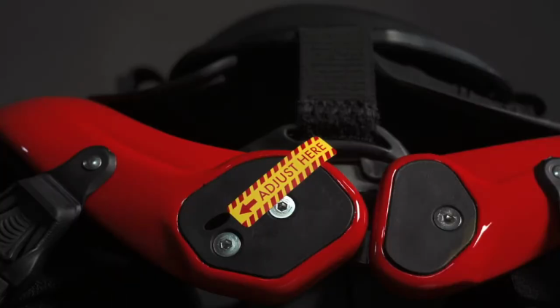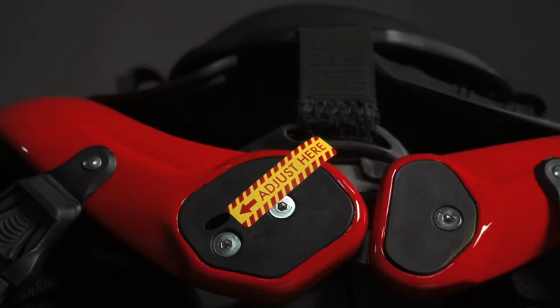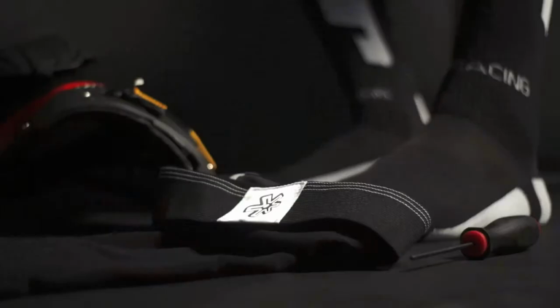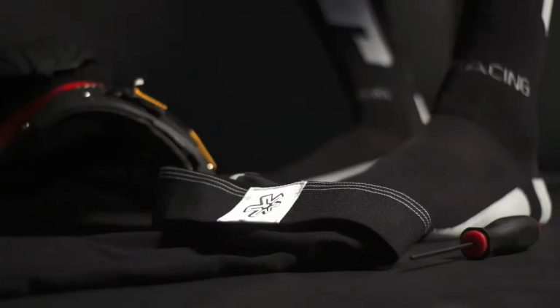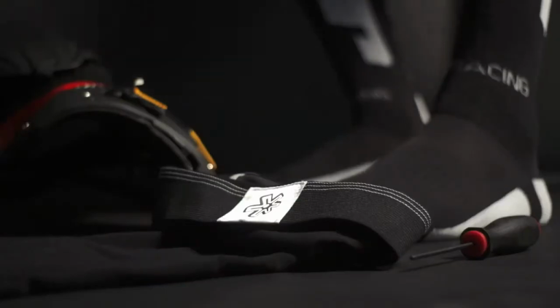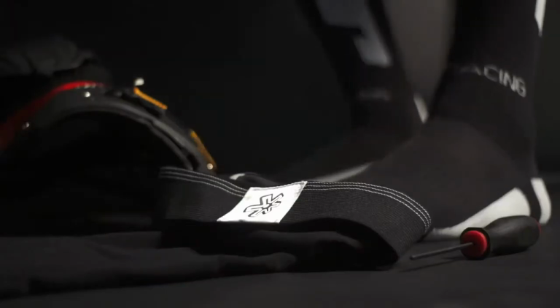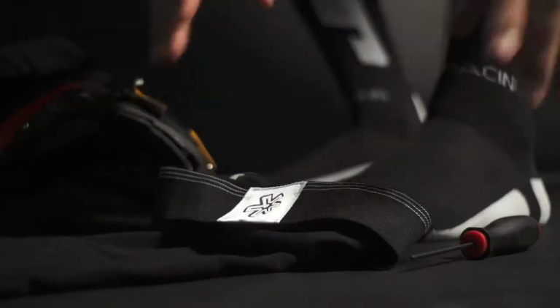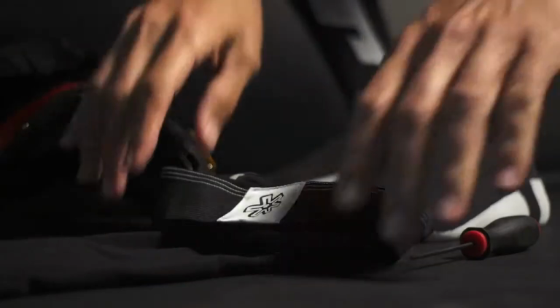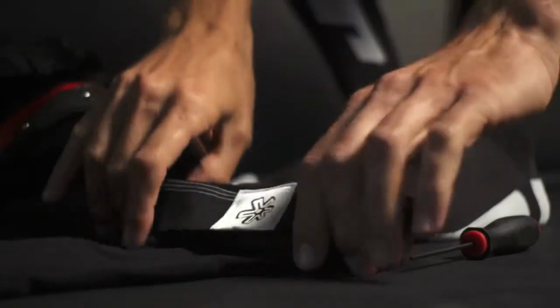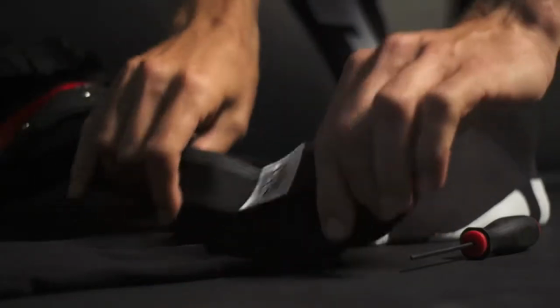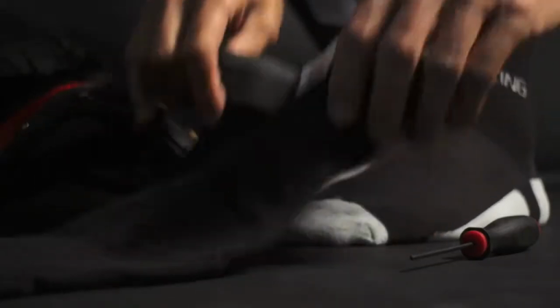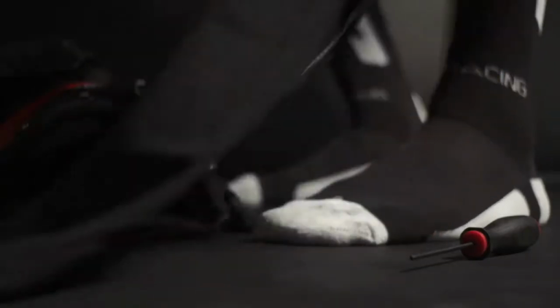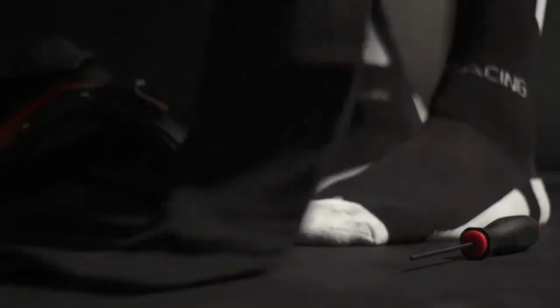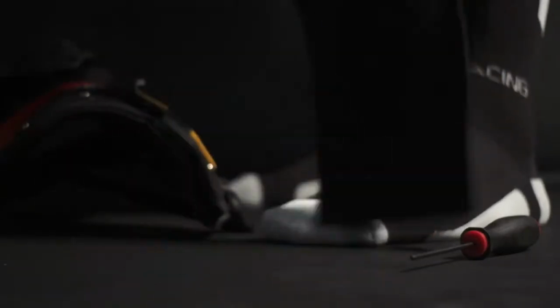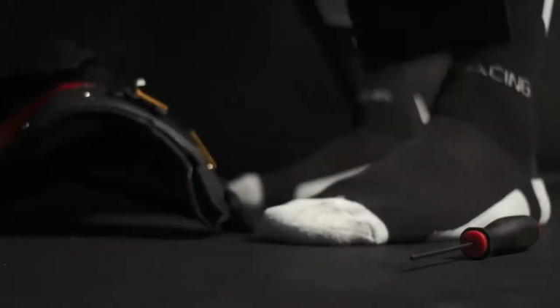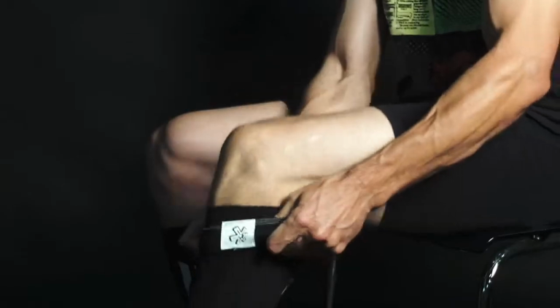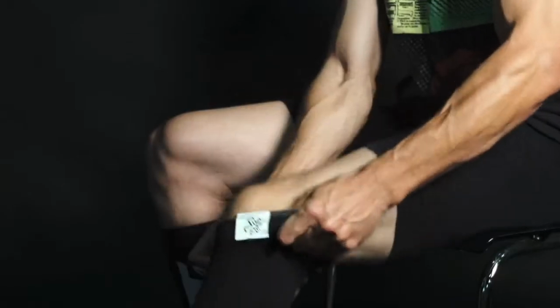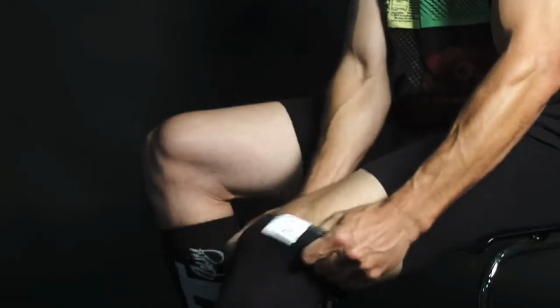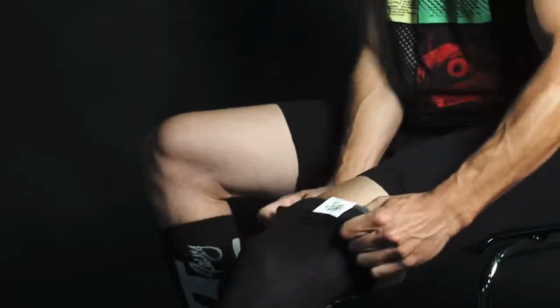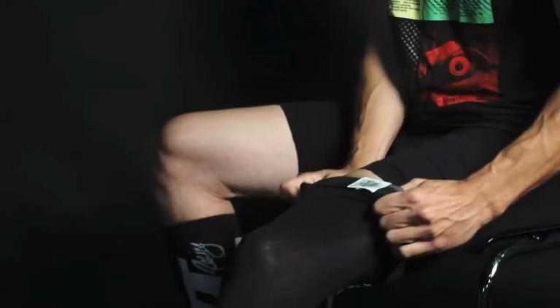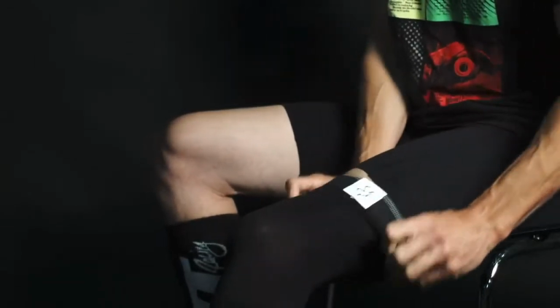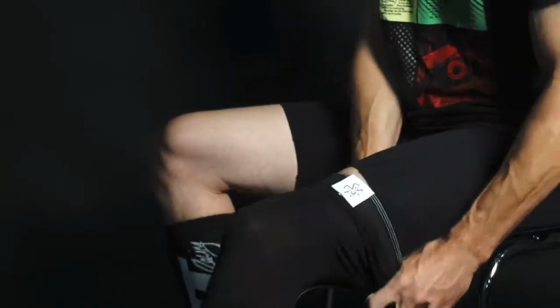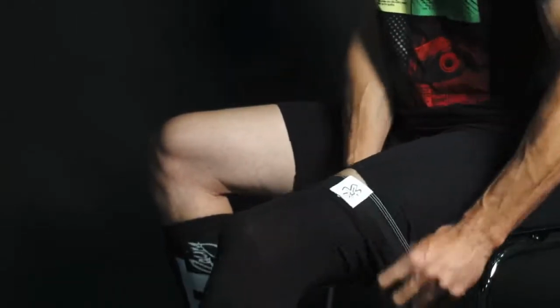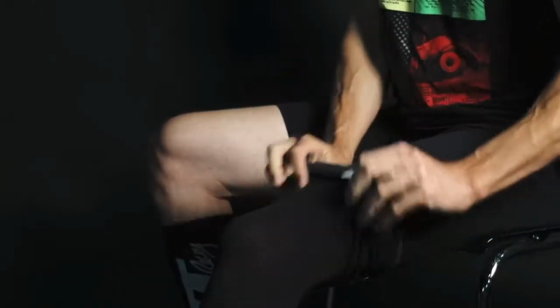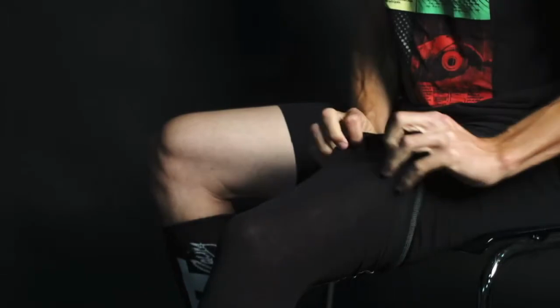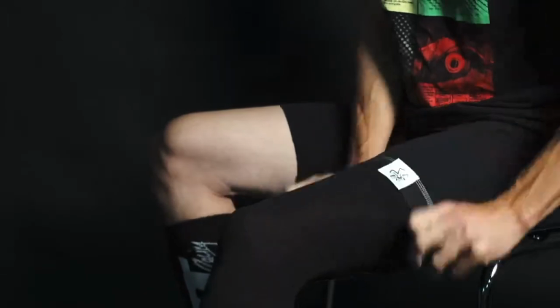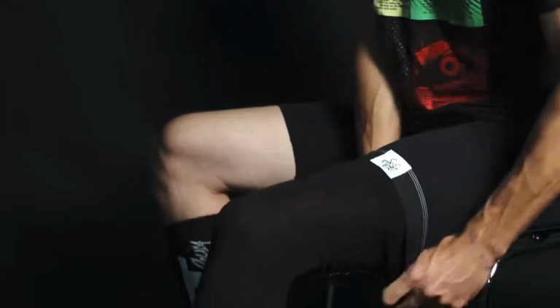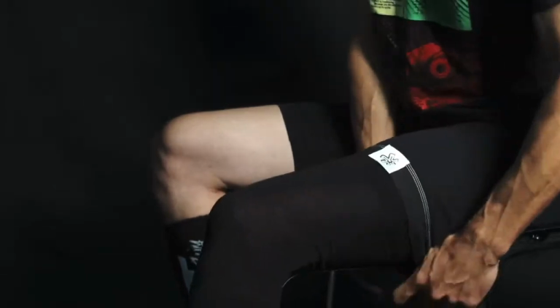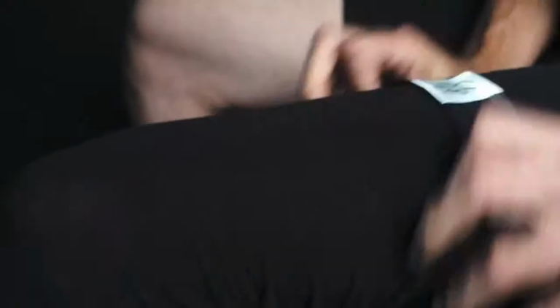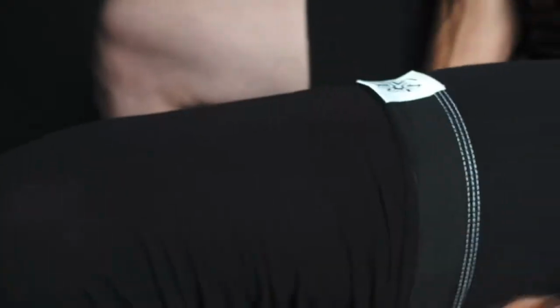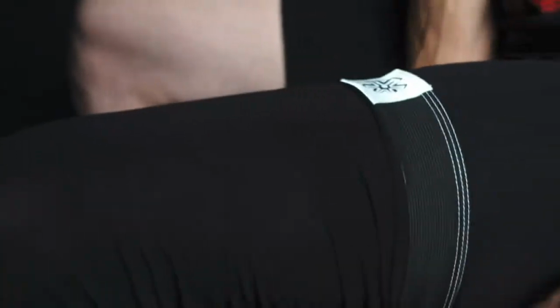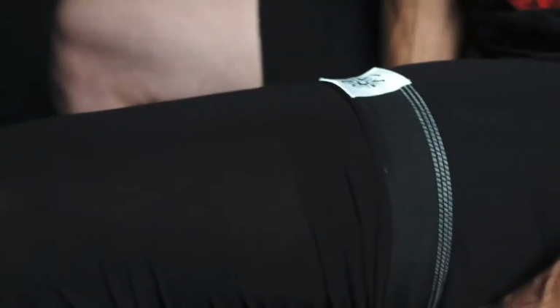Slide the knee brace socks over your leg and make sure they're about halfway in between your calf and your upper thigh.